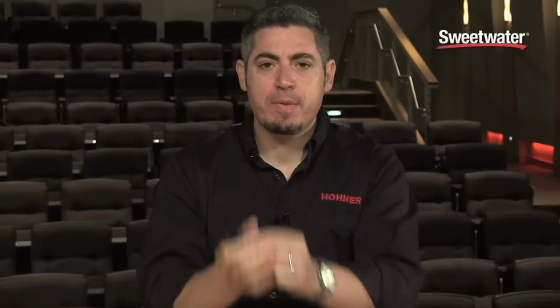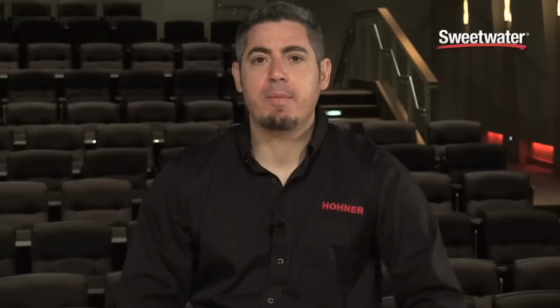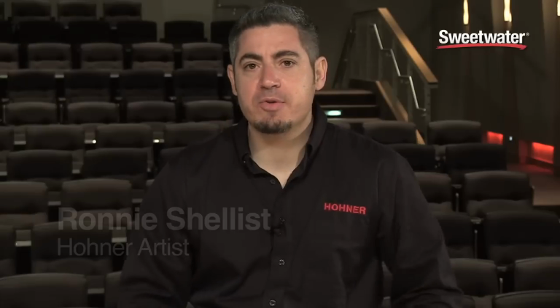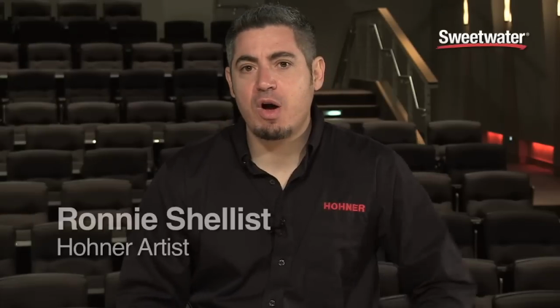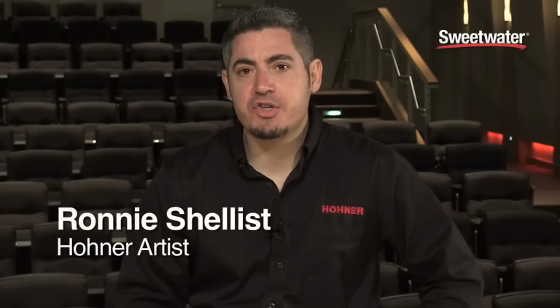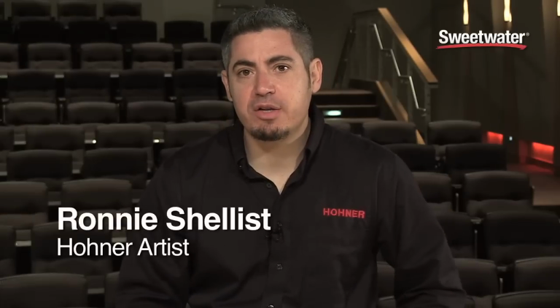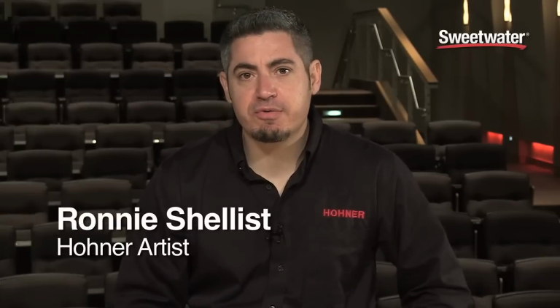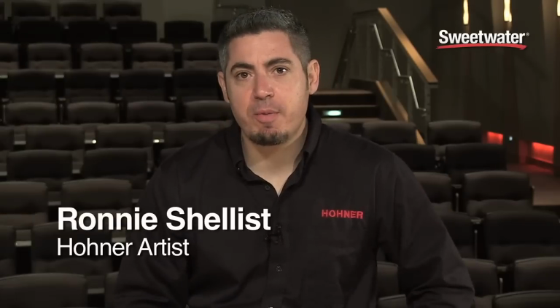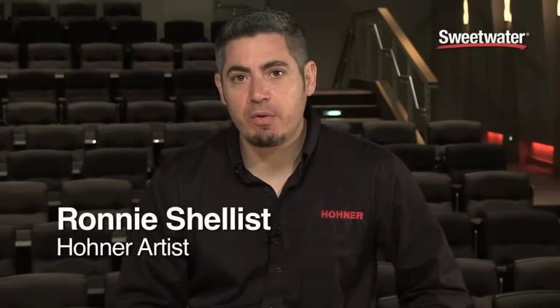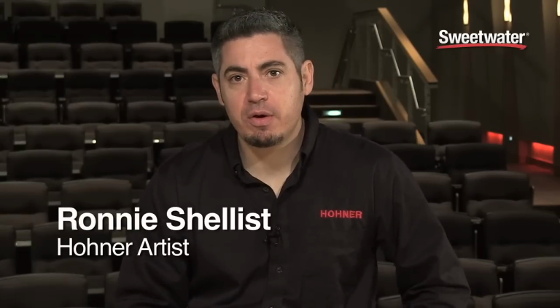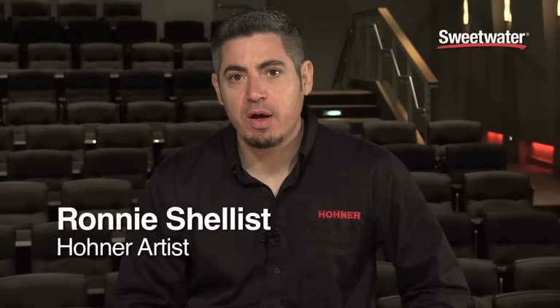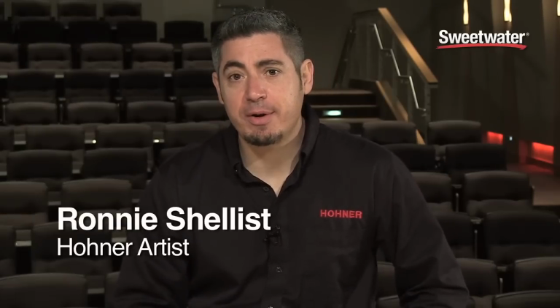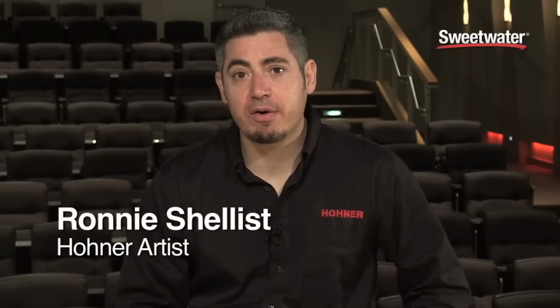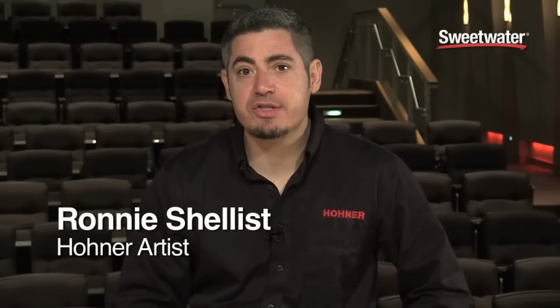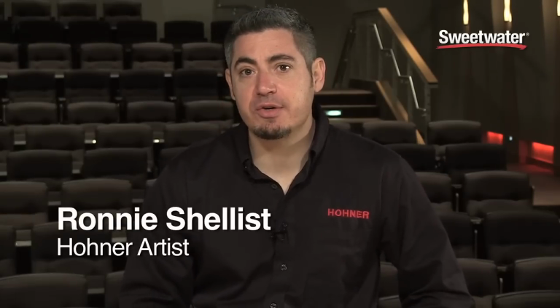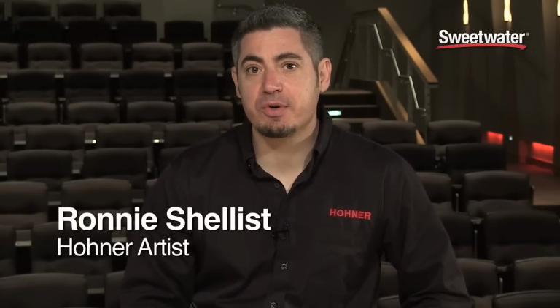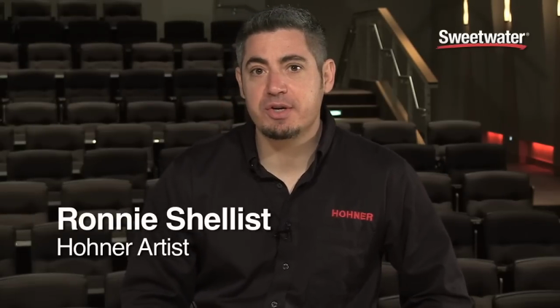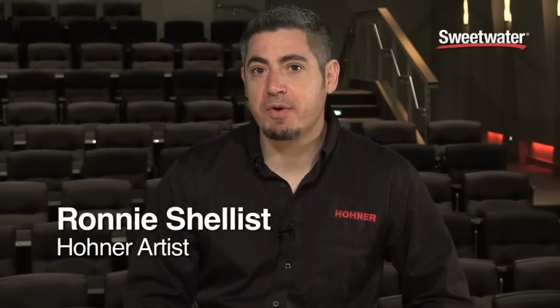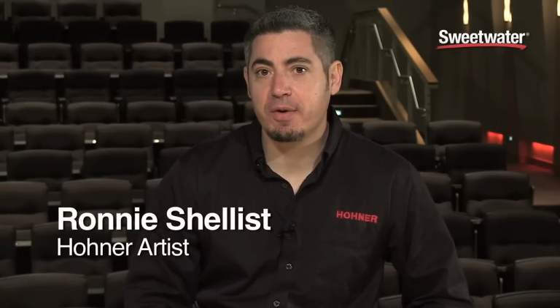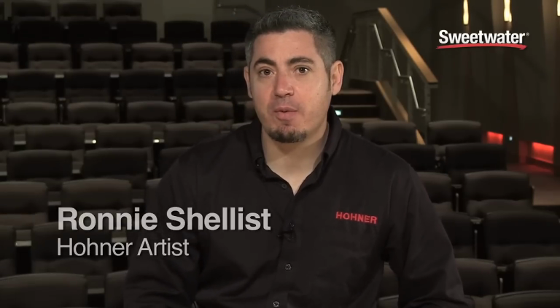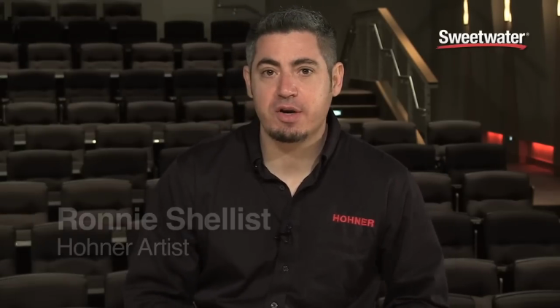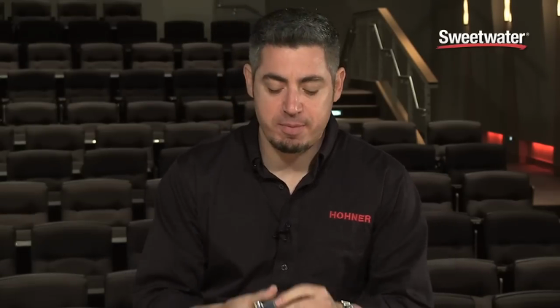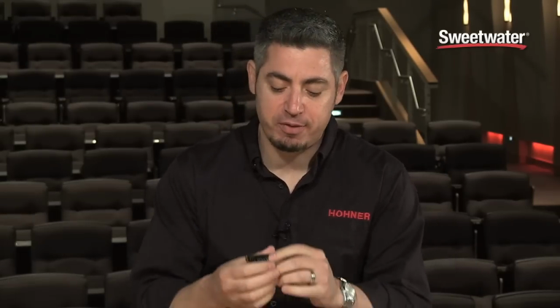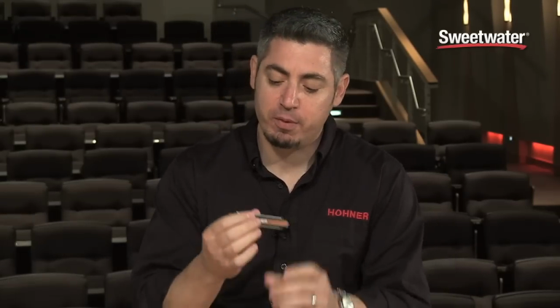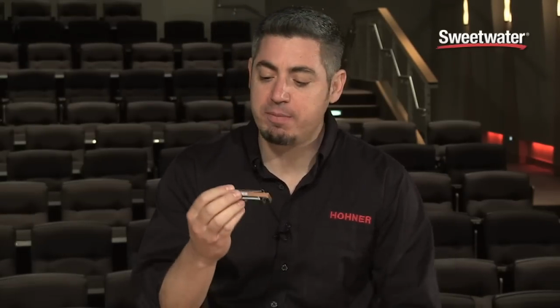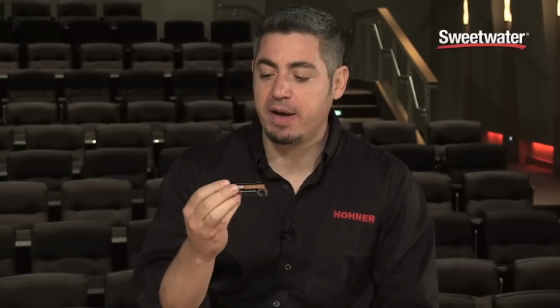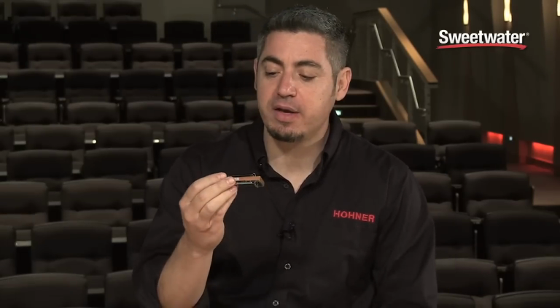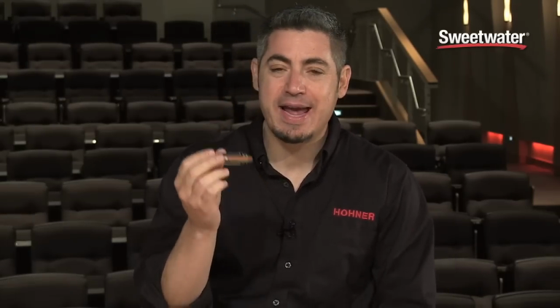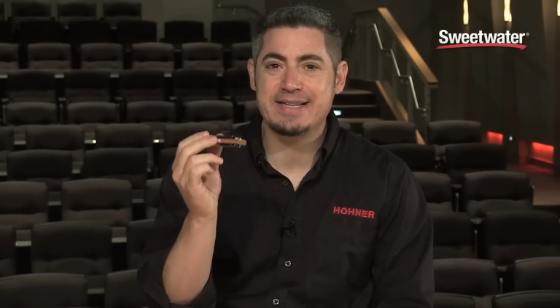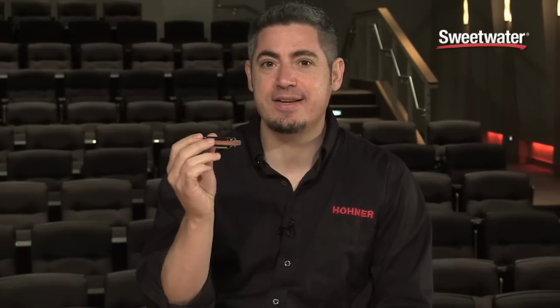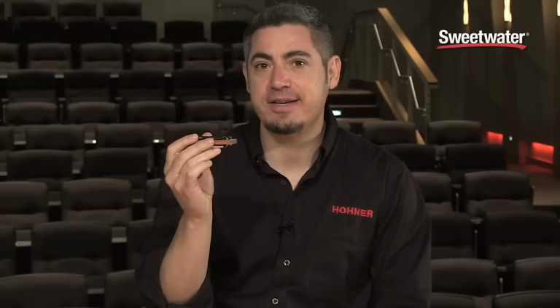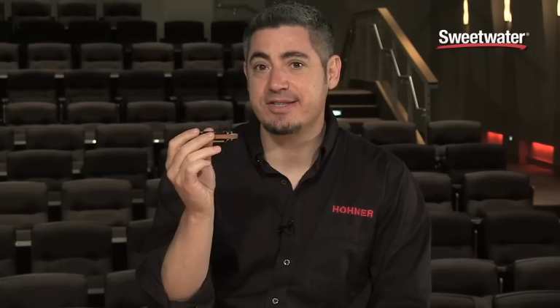My name is Ronnie Shellest from Hohner. I'm an artist and endorsee with Hohner and I want to talk to you about the Marine Band 1896.